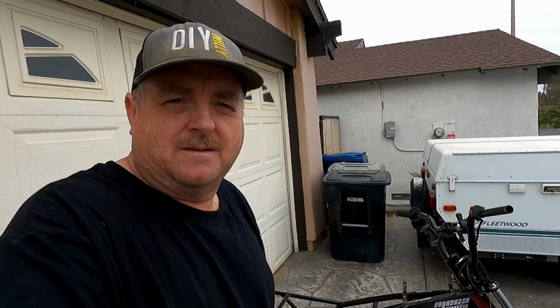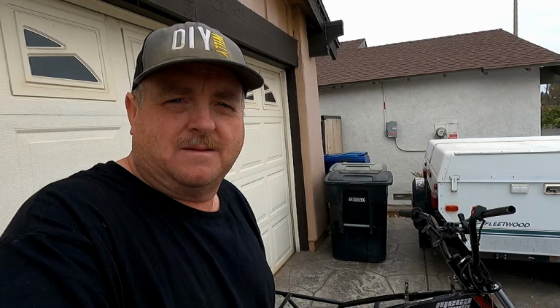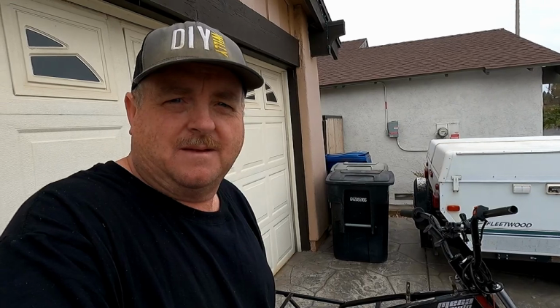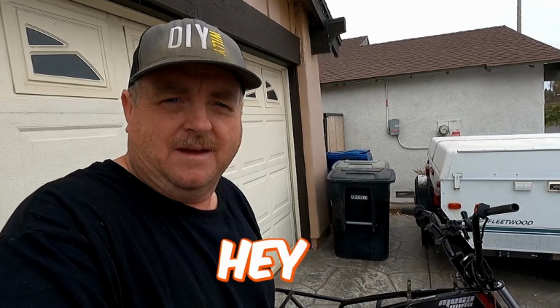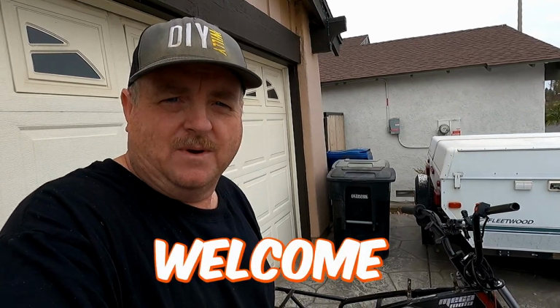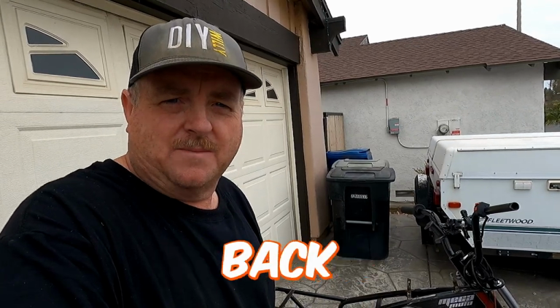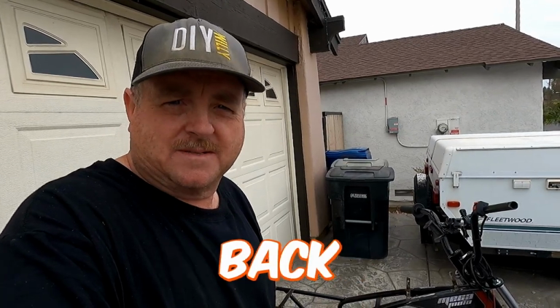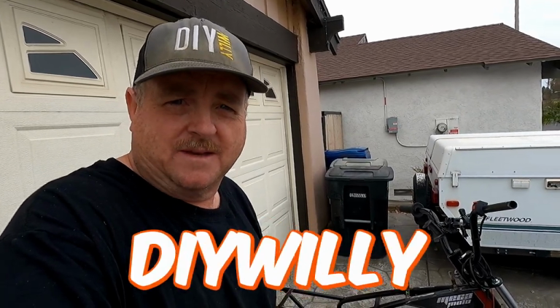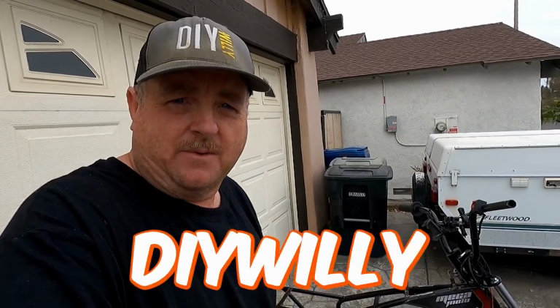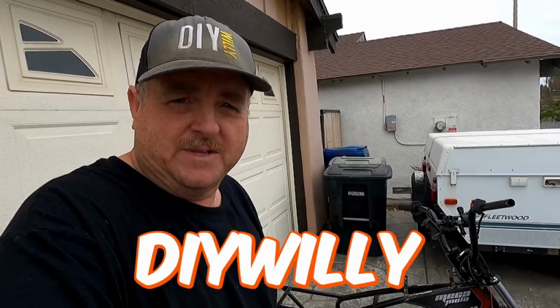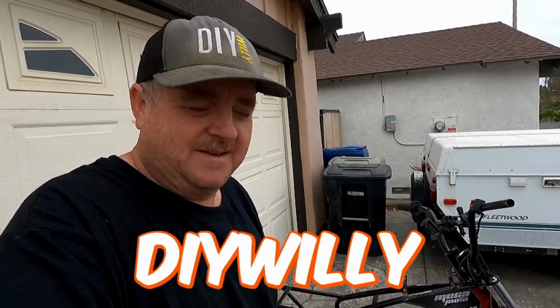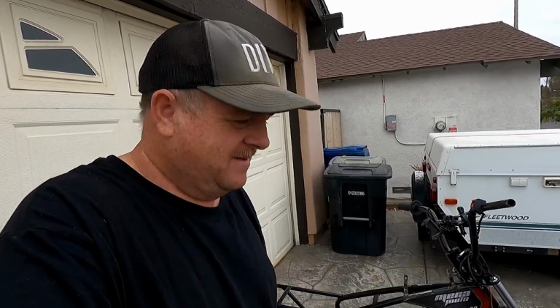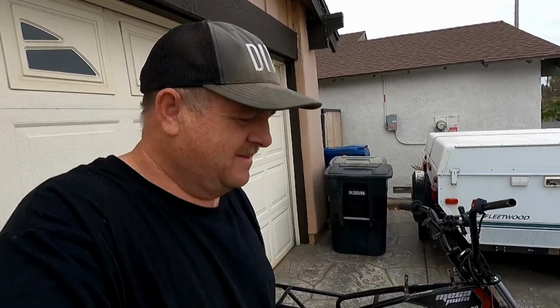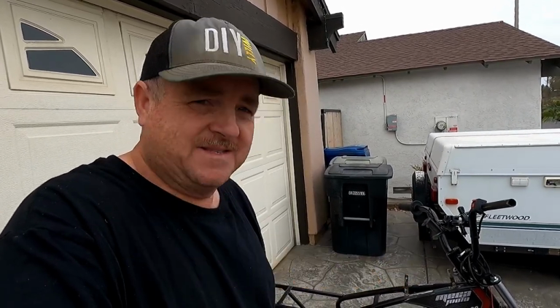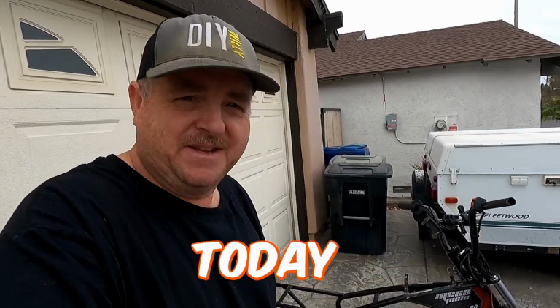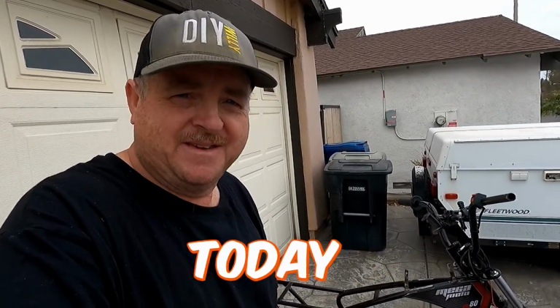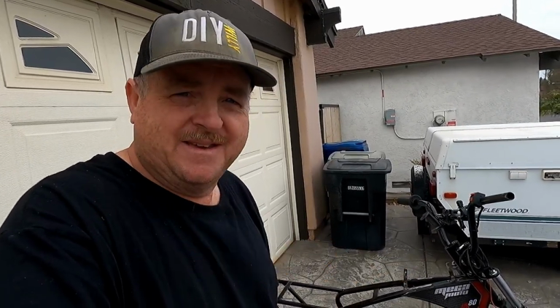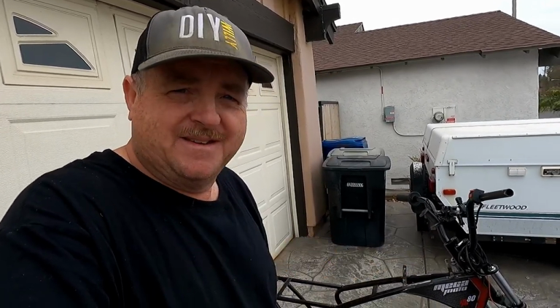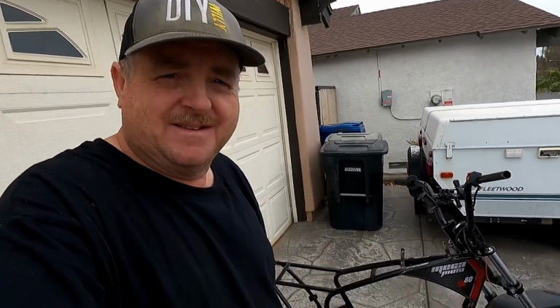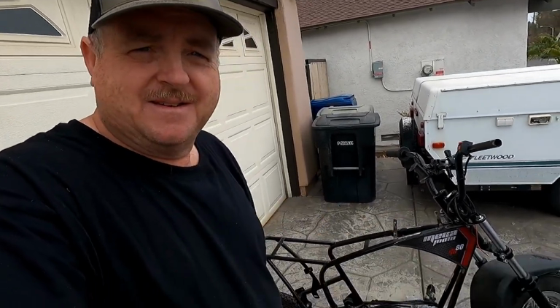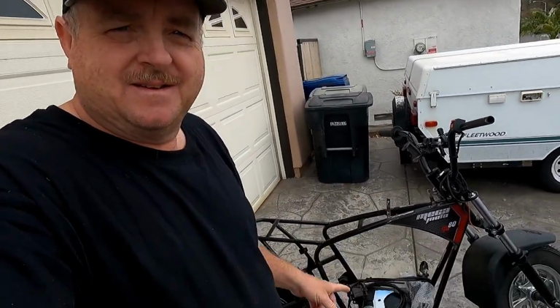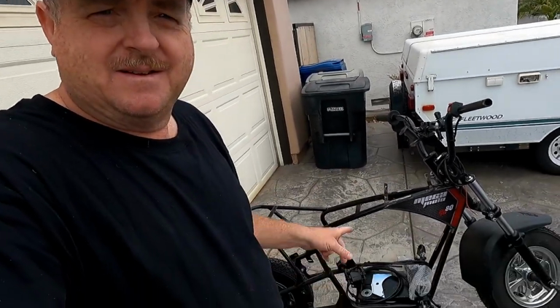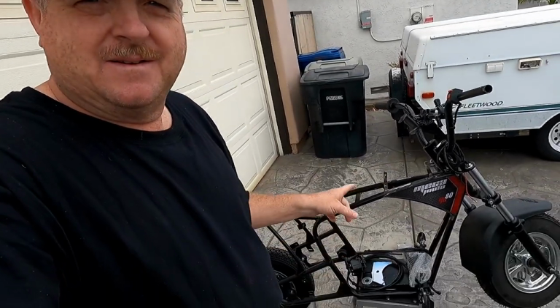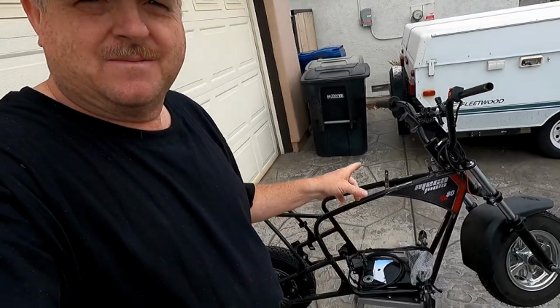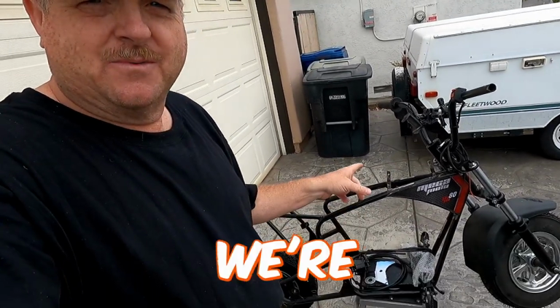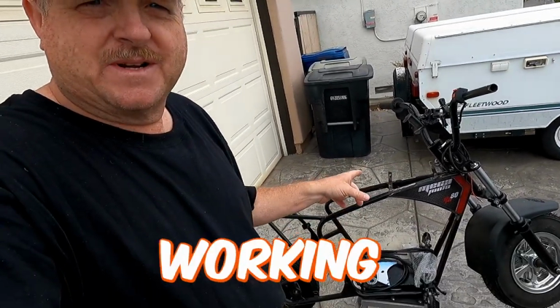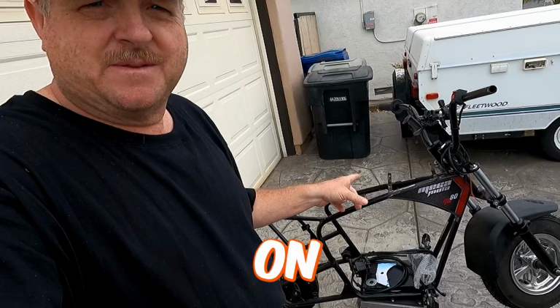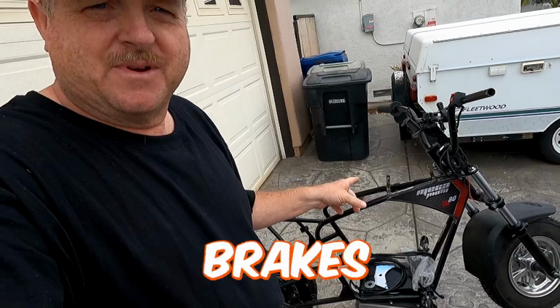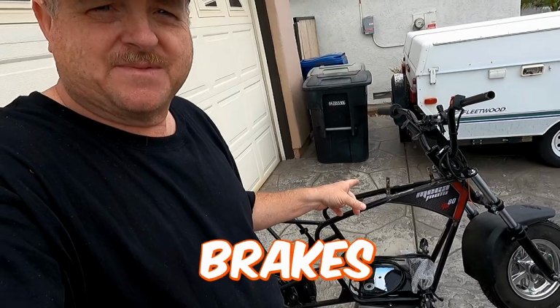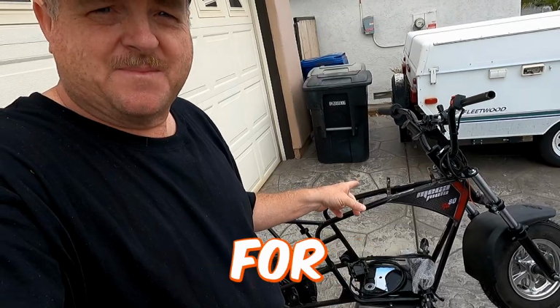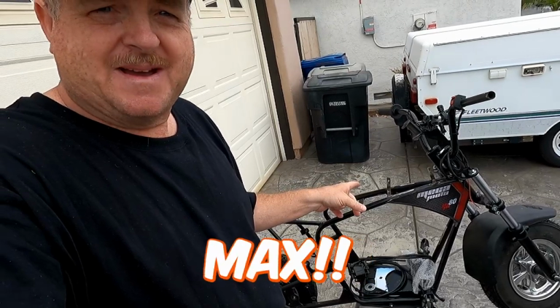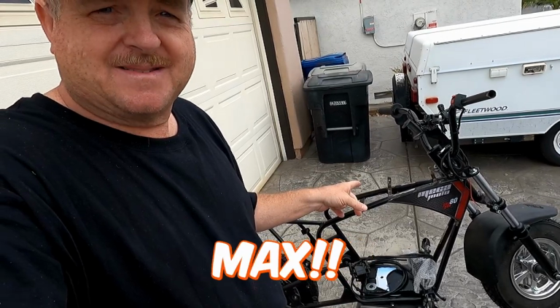Hey, welcome back to DIY Willy. Today we're working on the brakes for Vax.